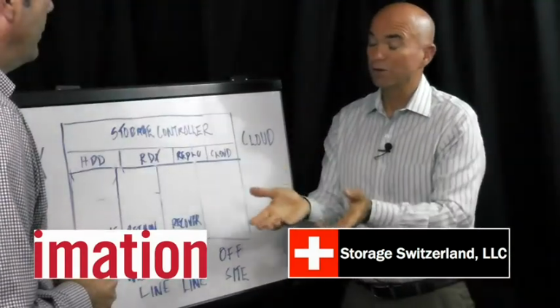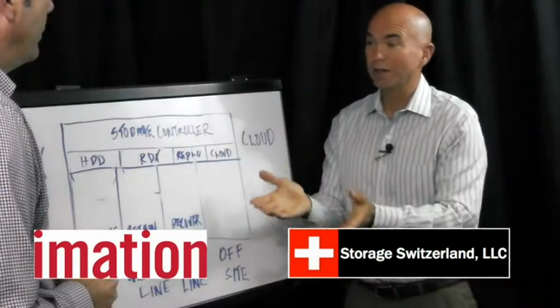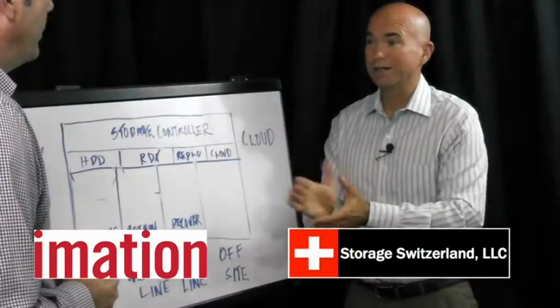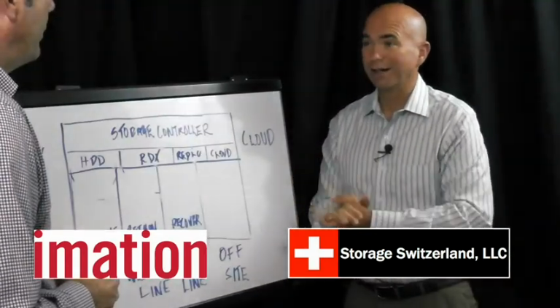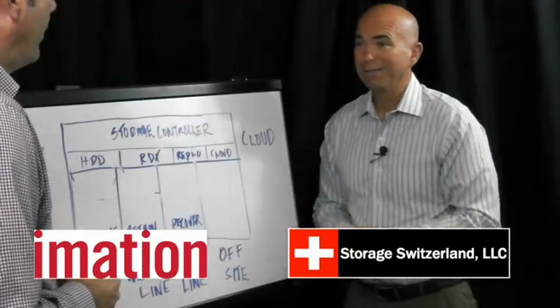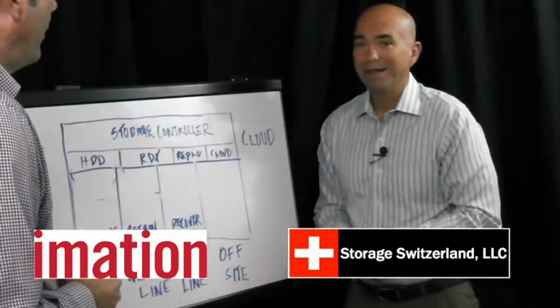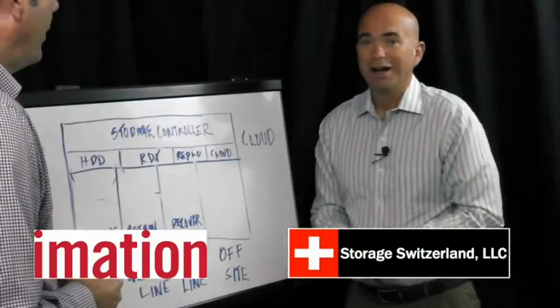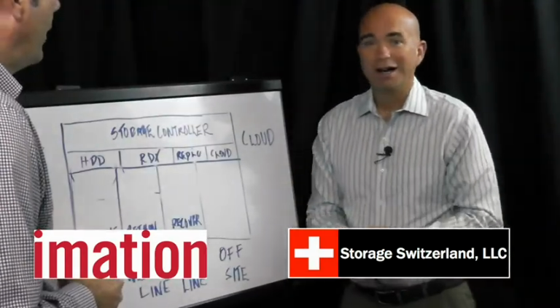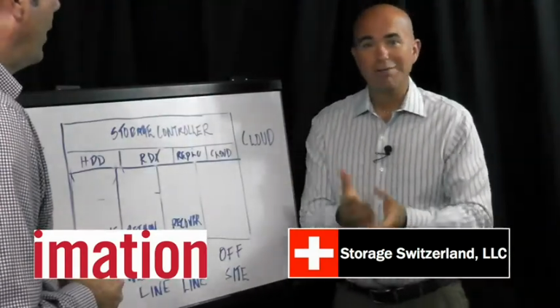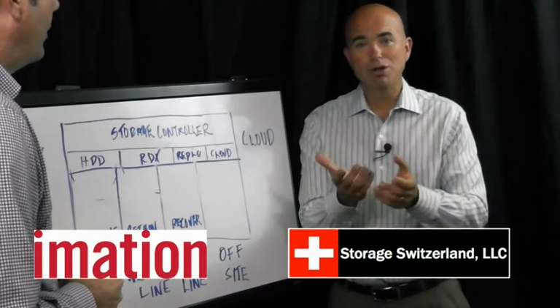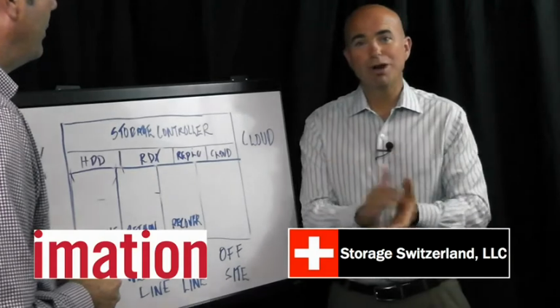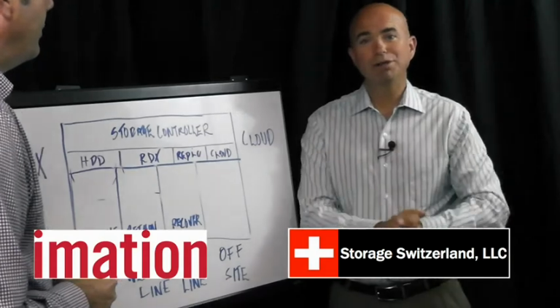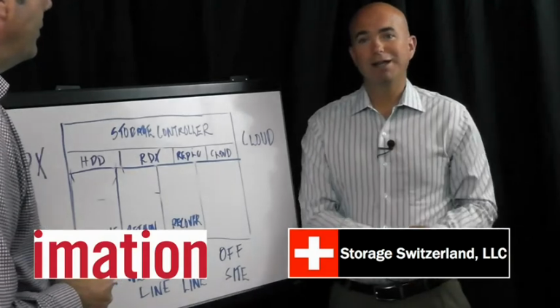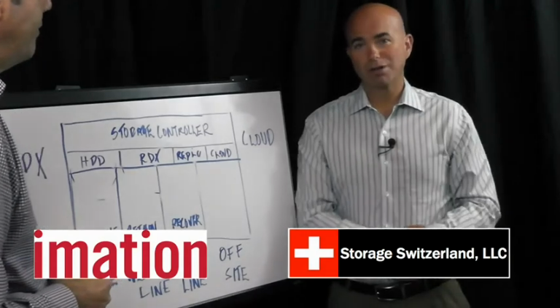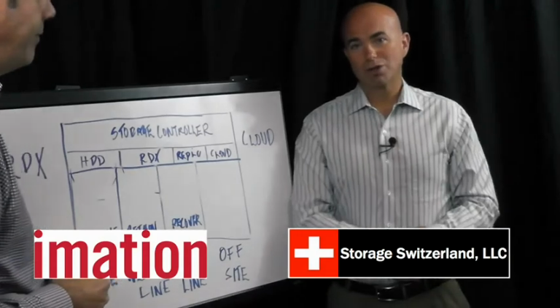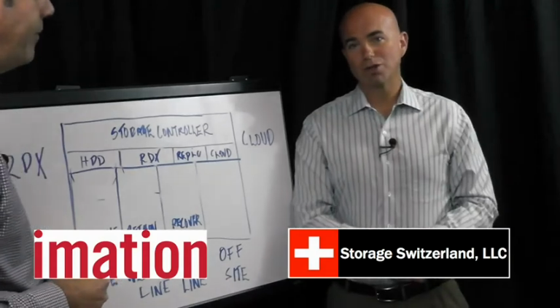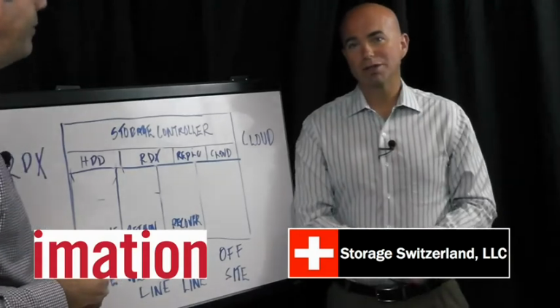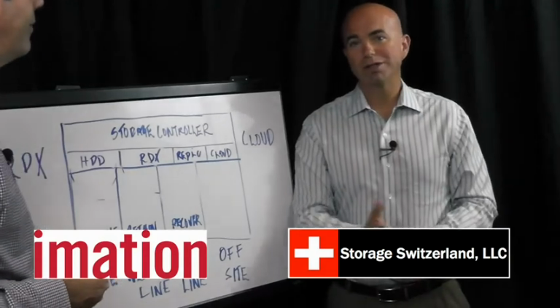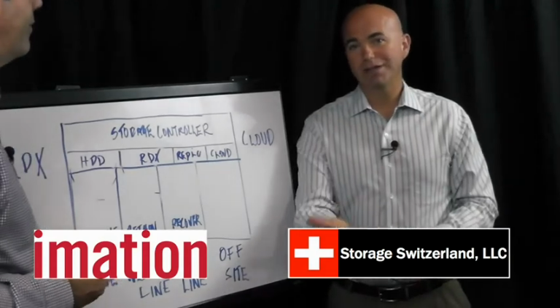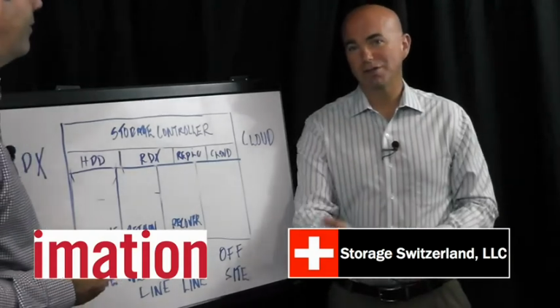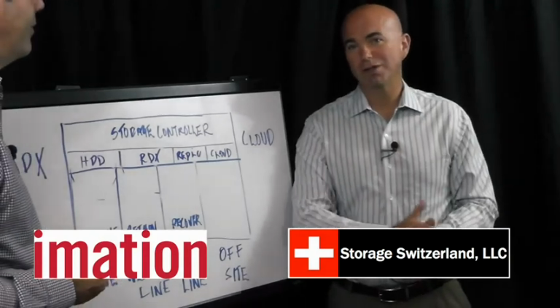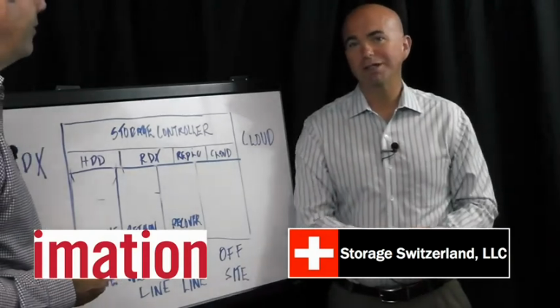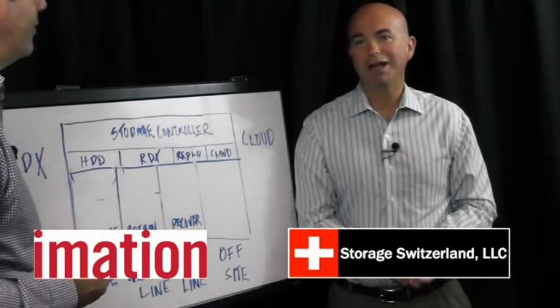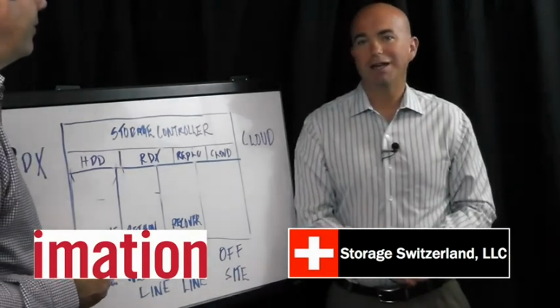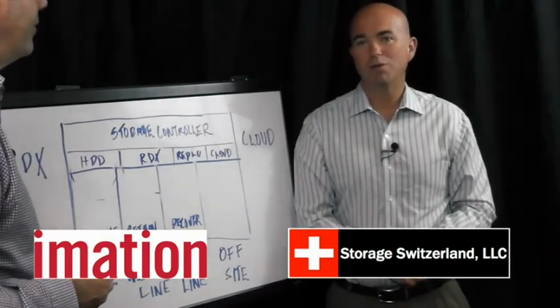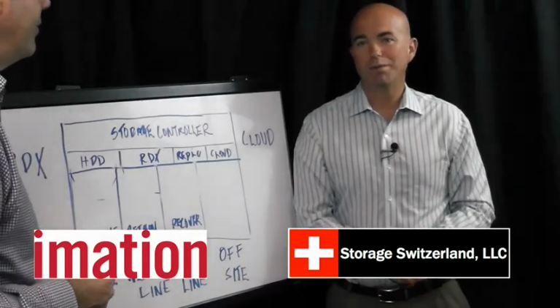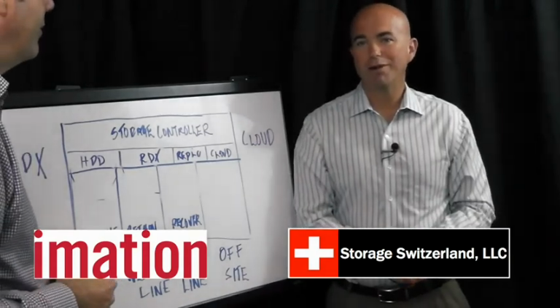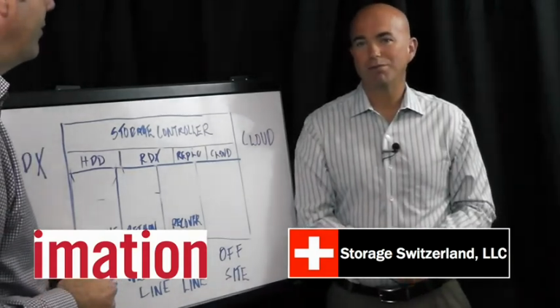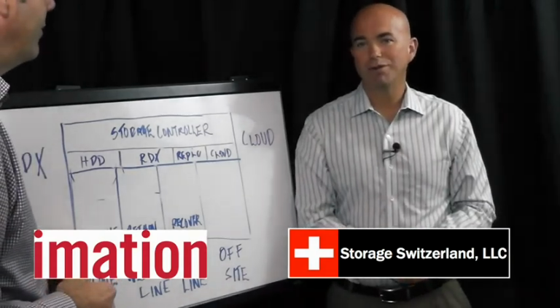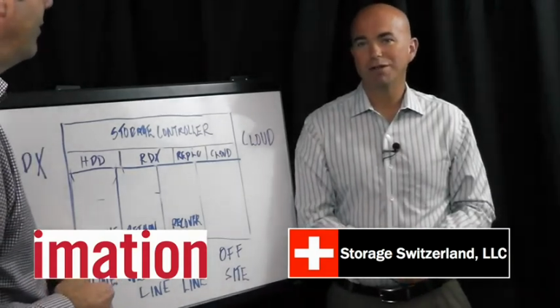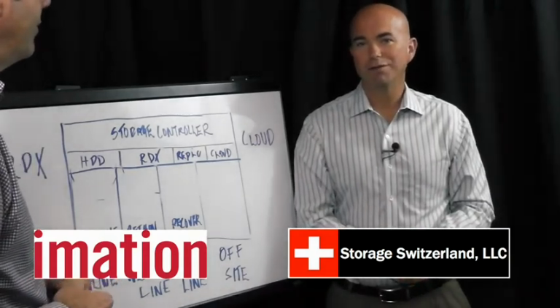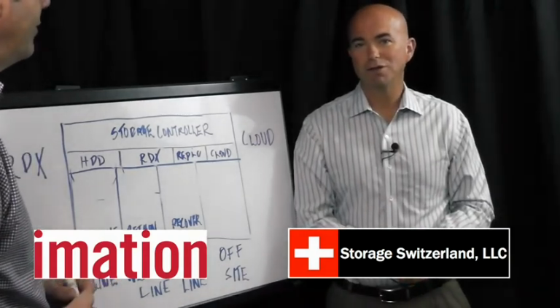Thanks for joining us today. I'm George Crump, Lead Analyst with Storage Switzerland. Thanks for tuning in, and we'll be back with more videos in the future.